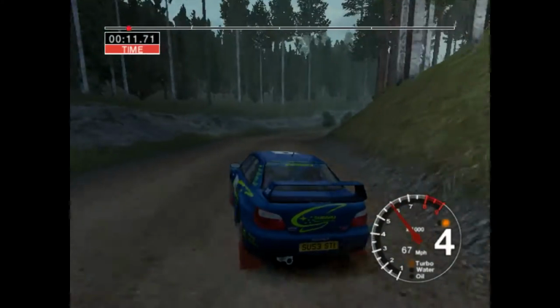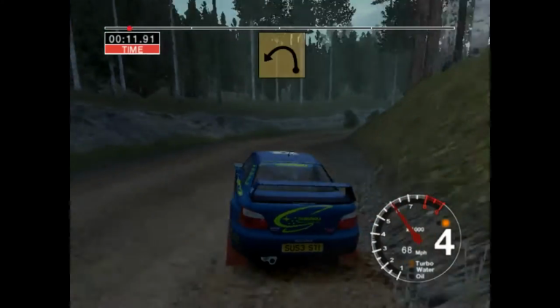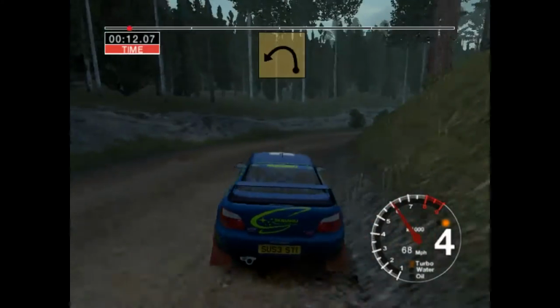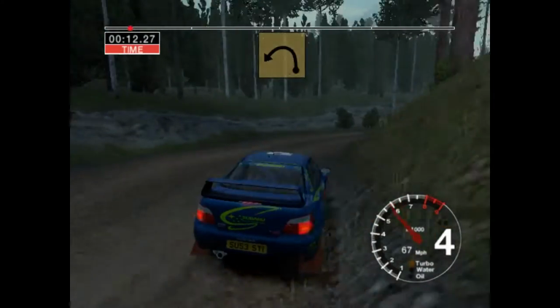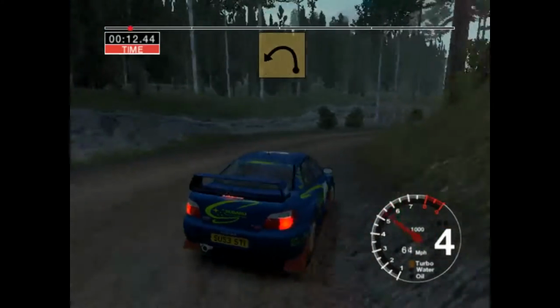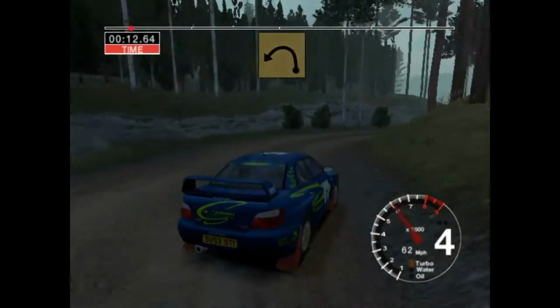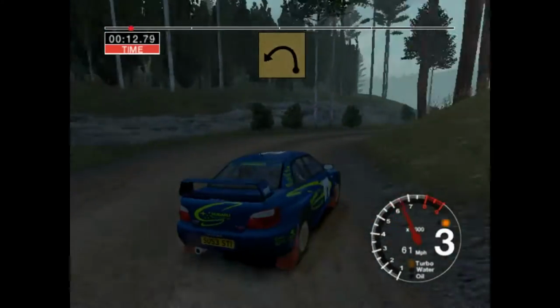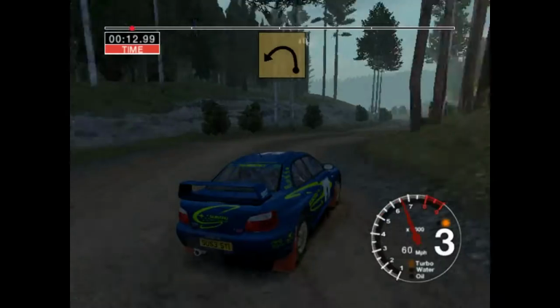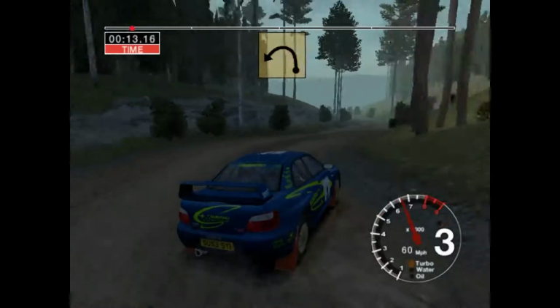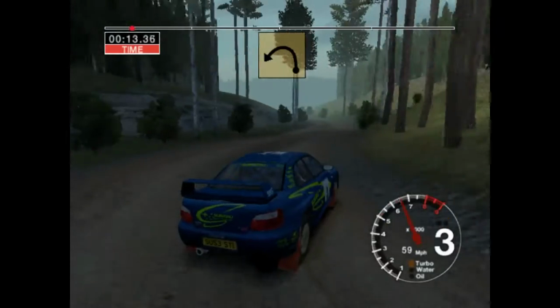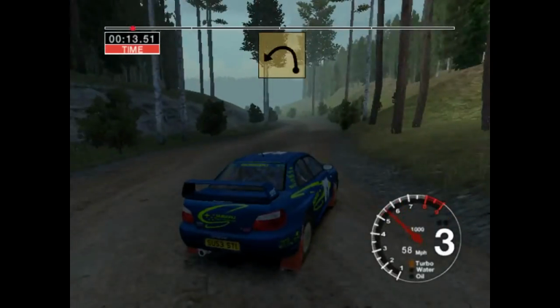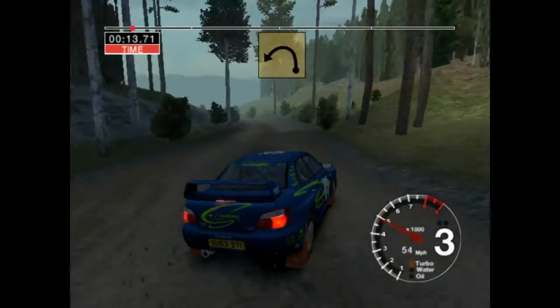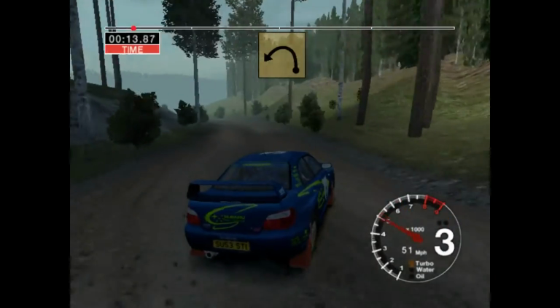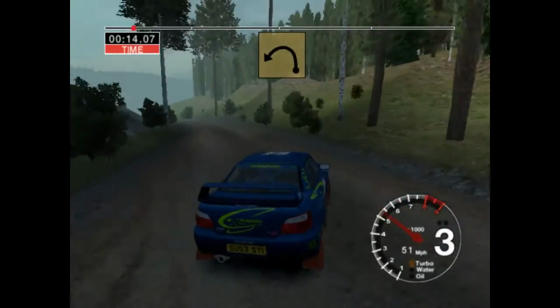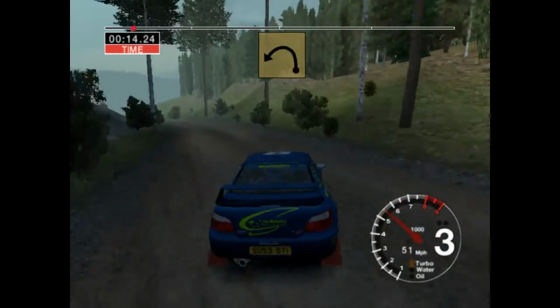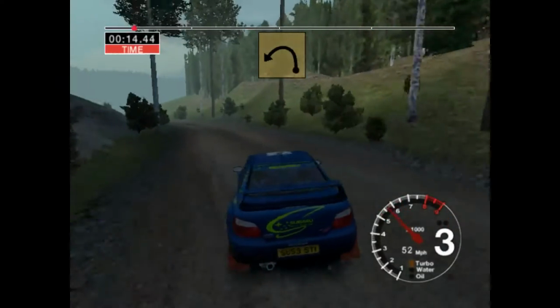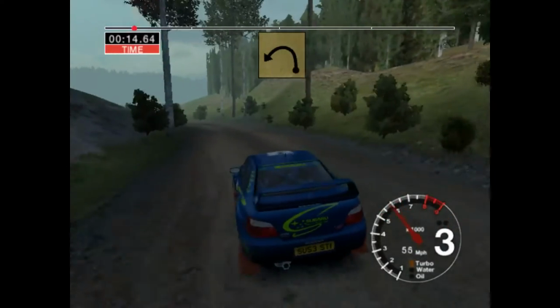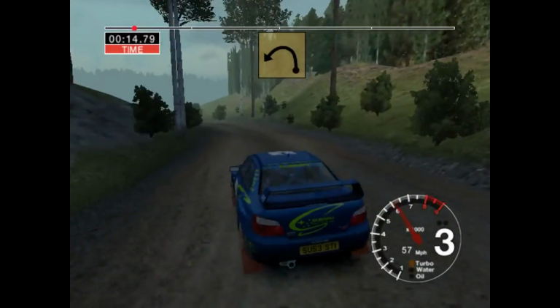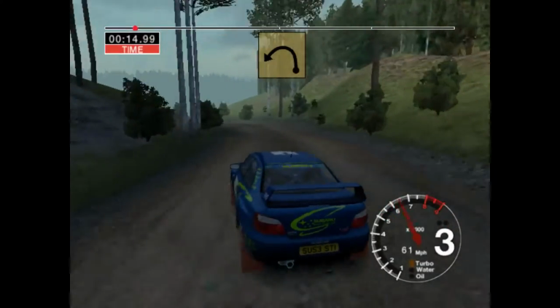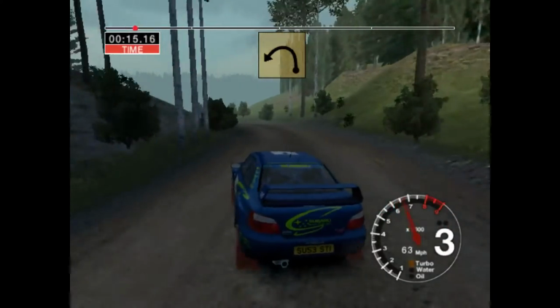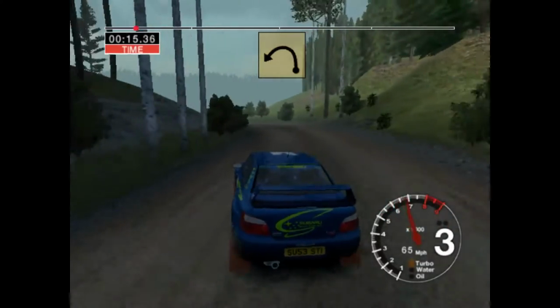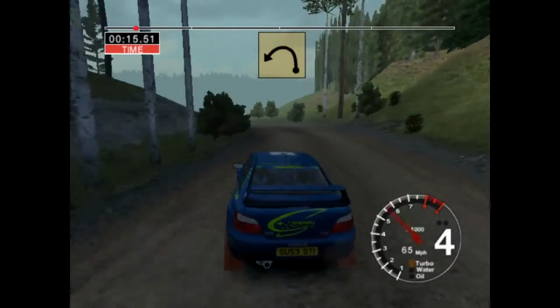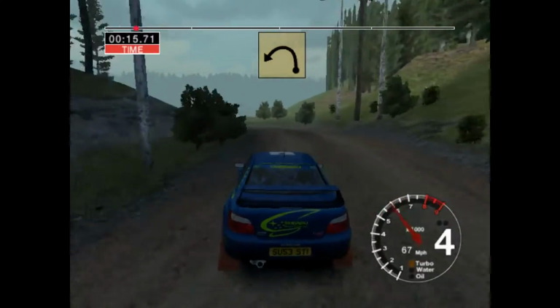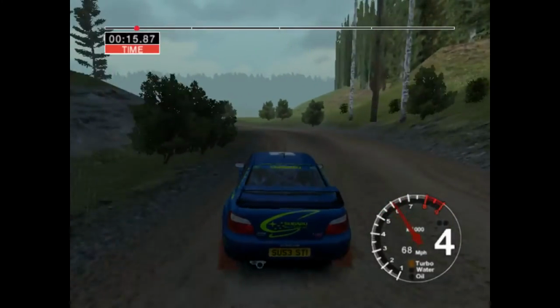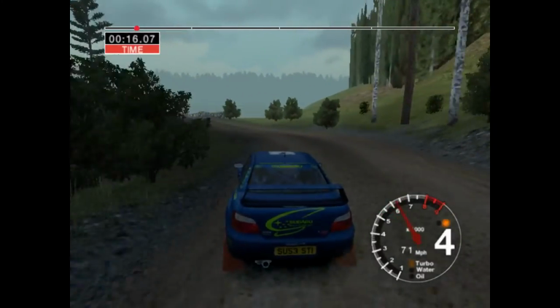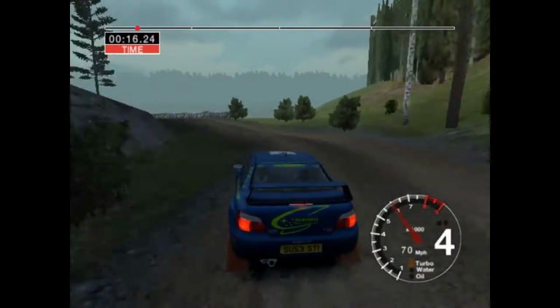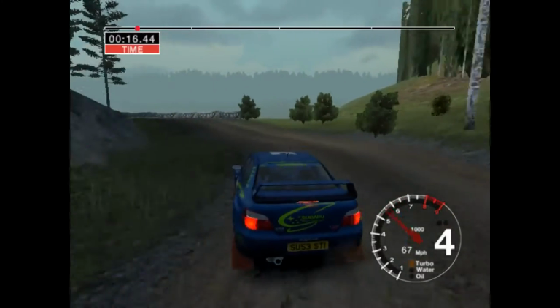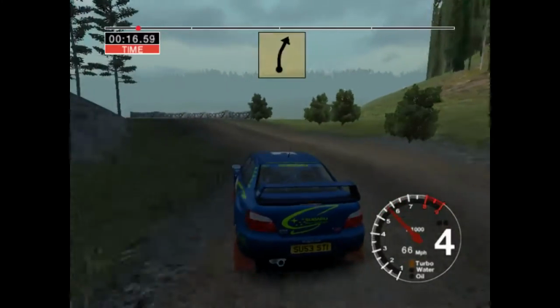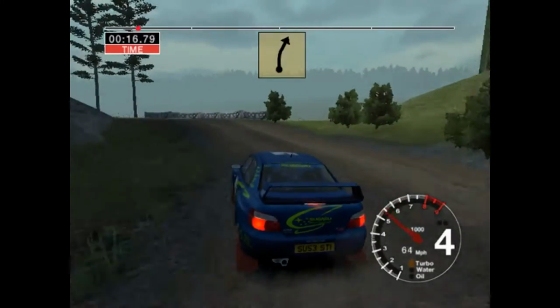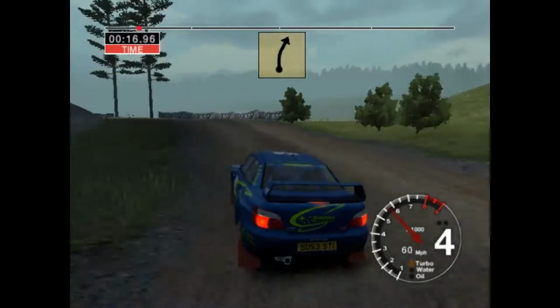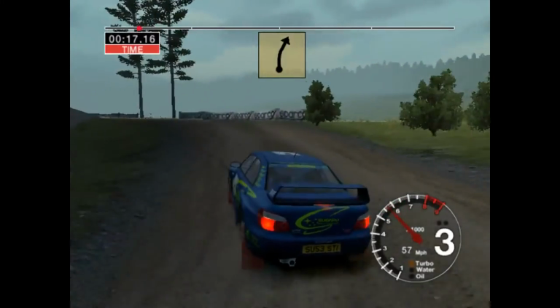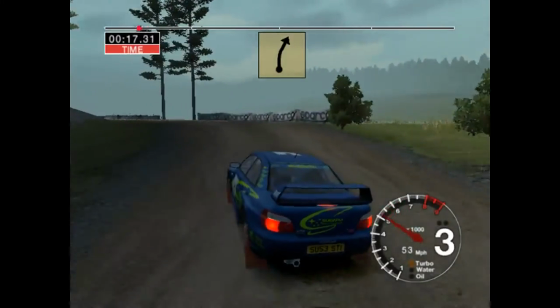Into care, long, five left, tightens to three, over crest. Thirty, six right.